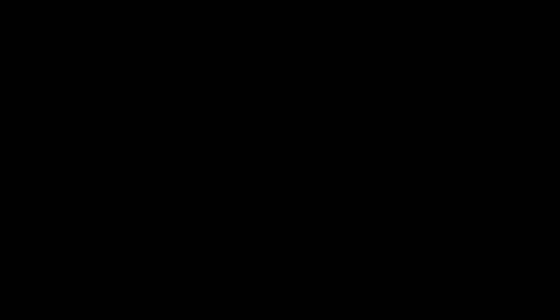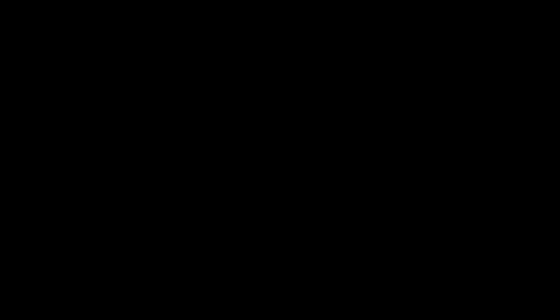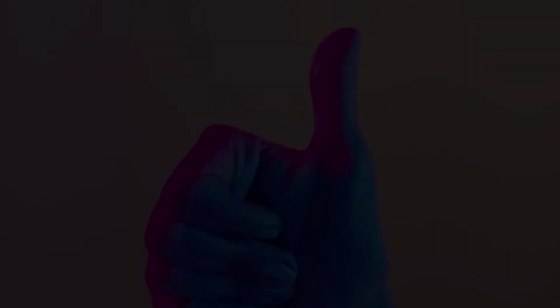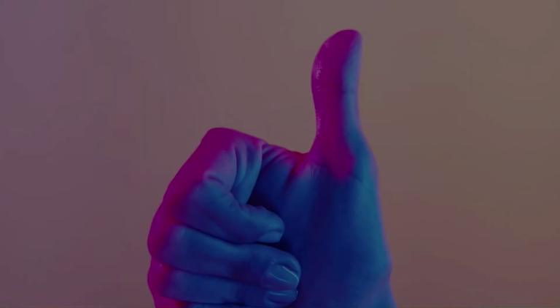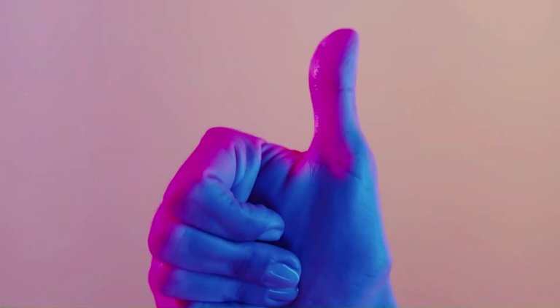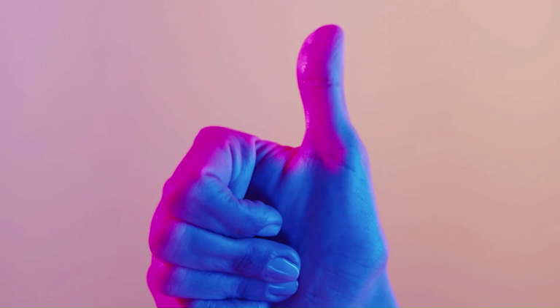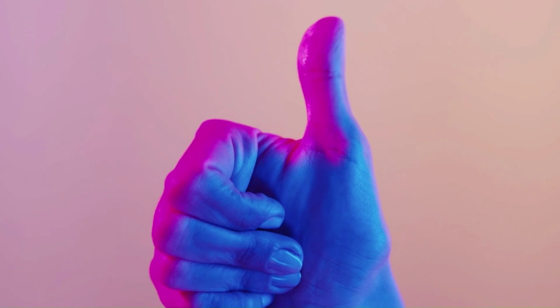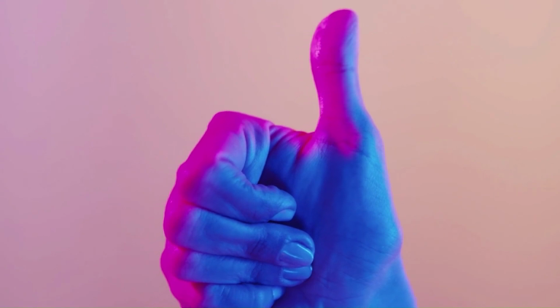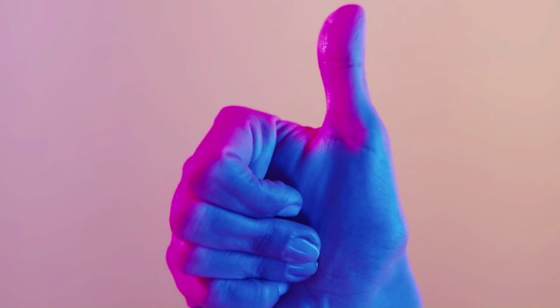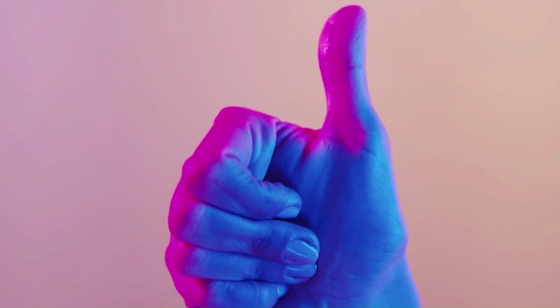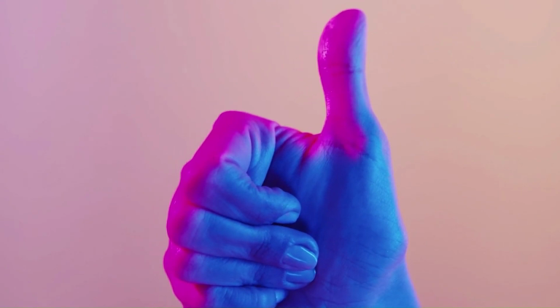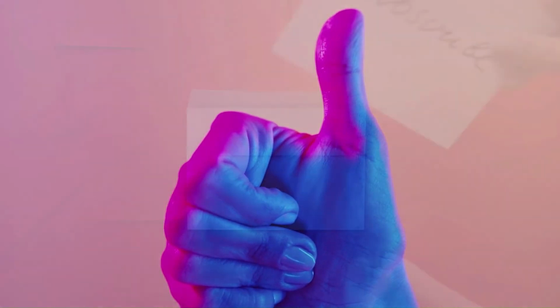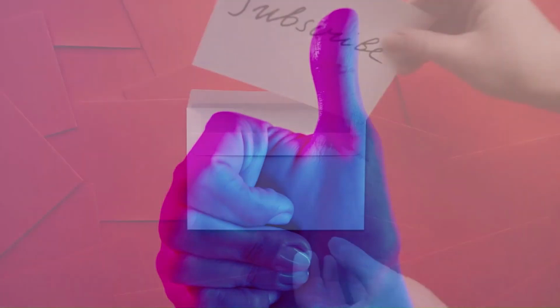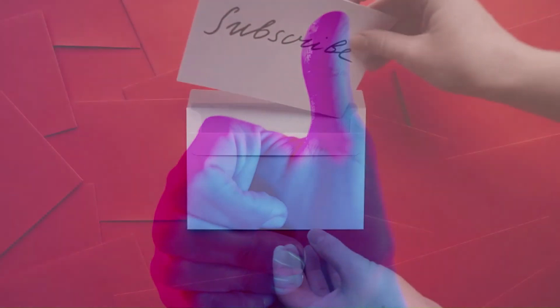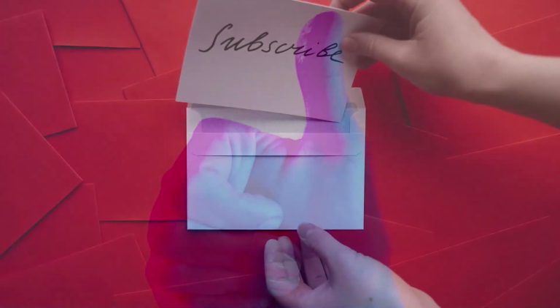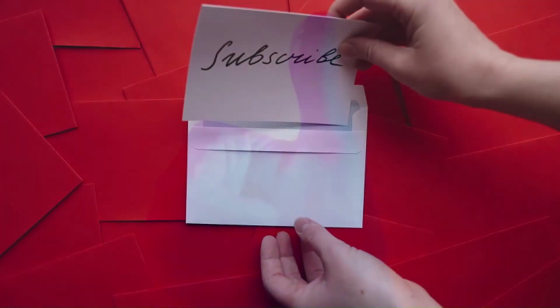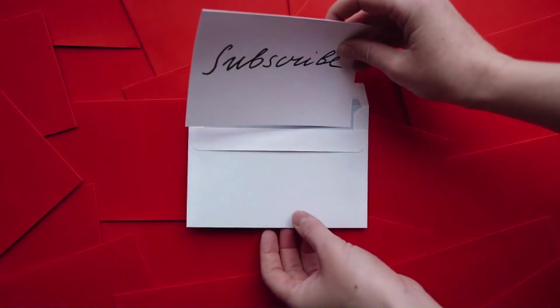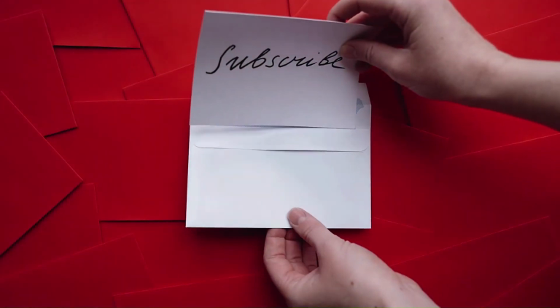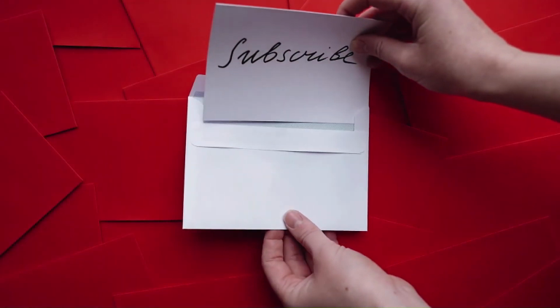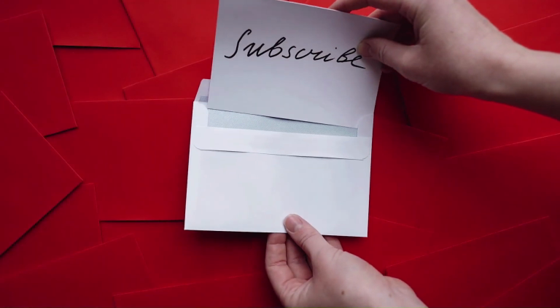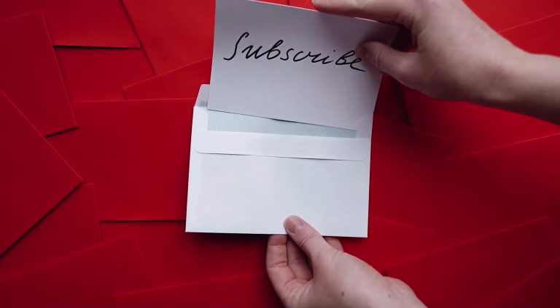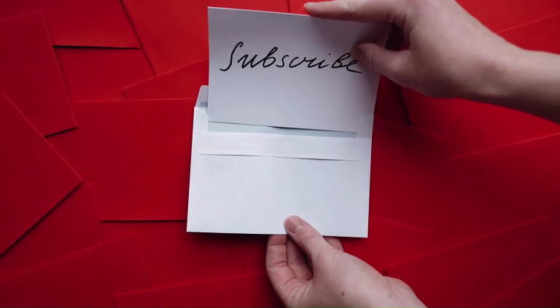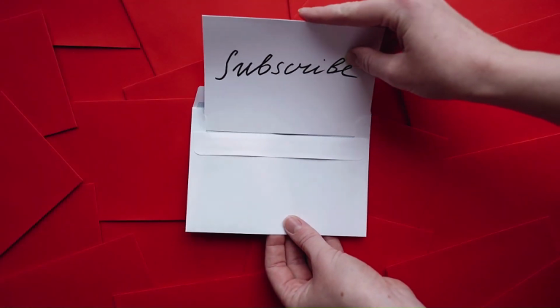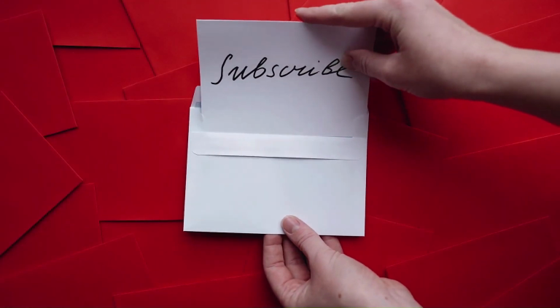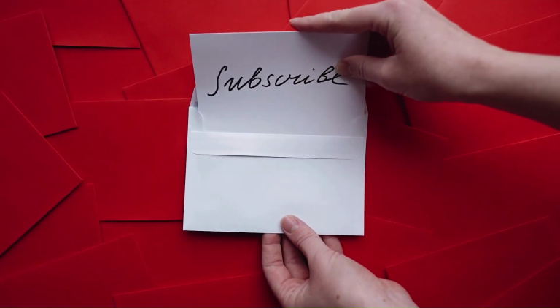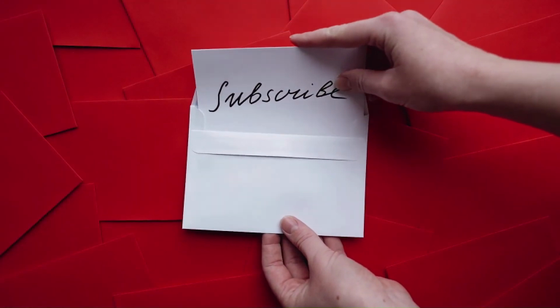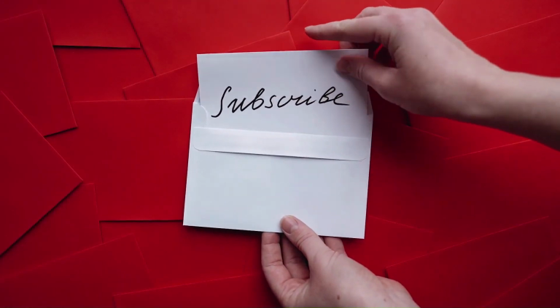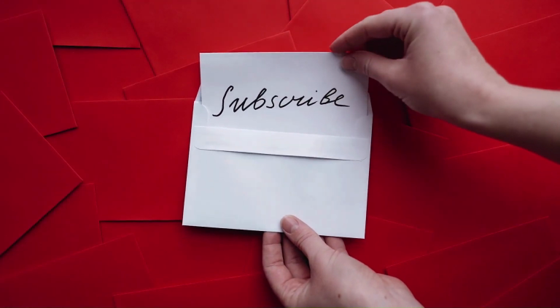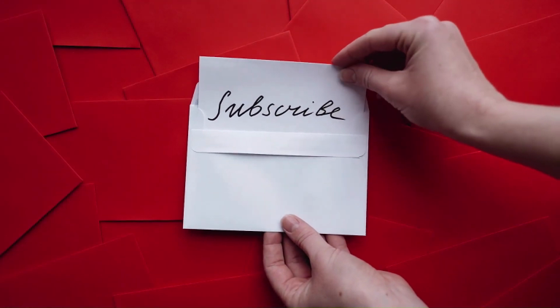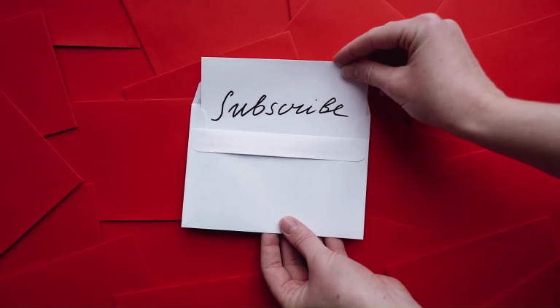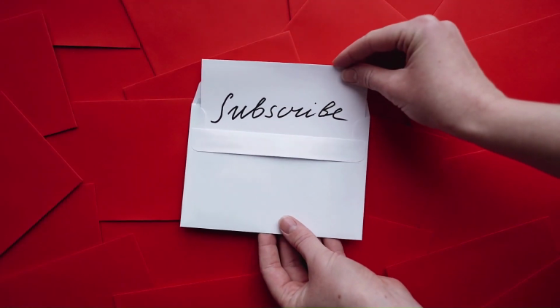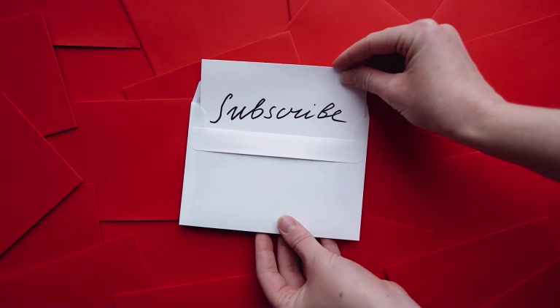If you enjoyed this content and want to see more, do like this video and subscribe to Curious.